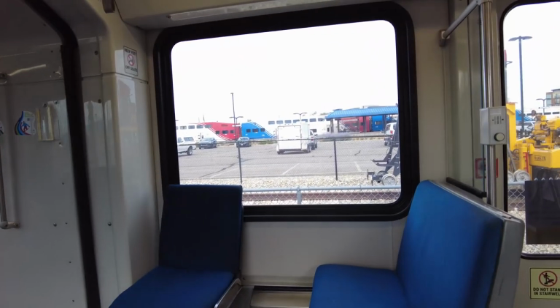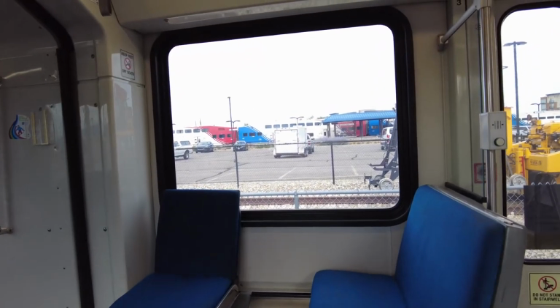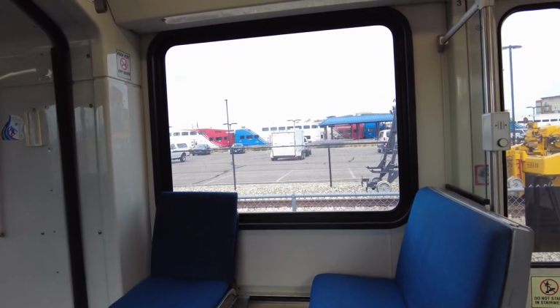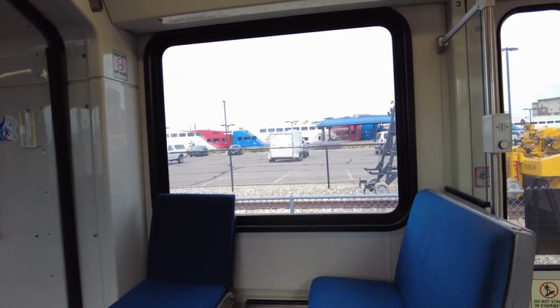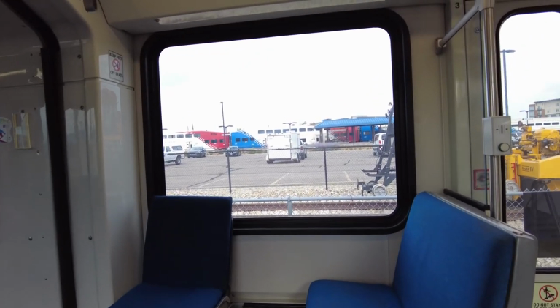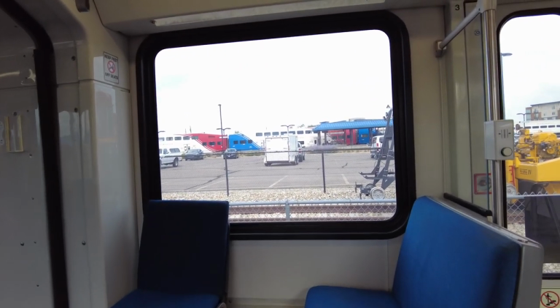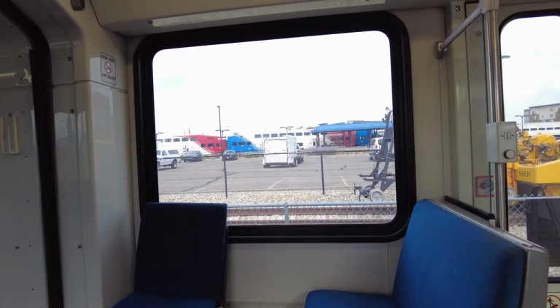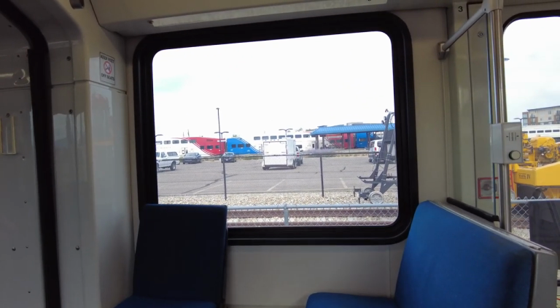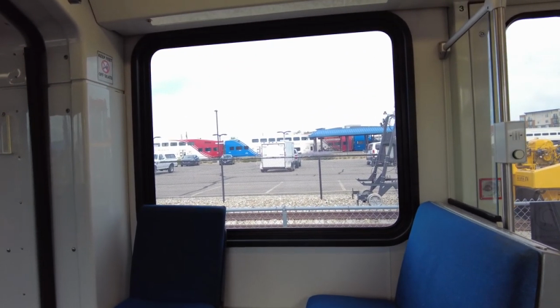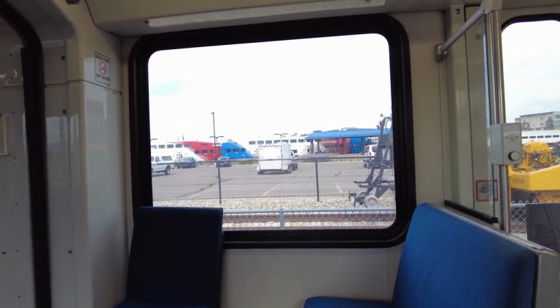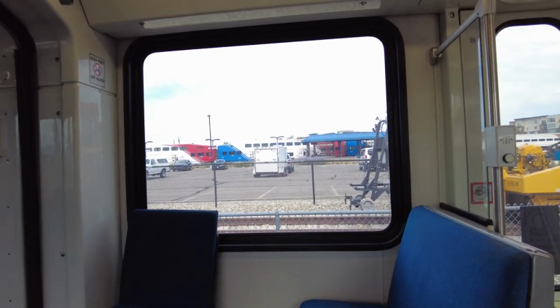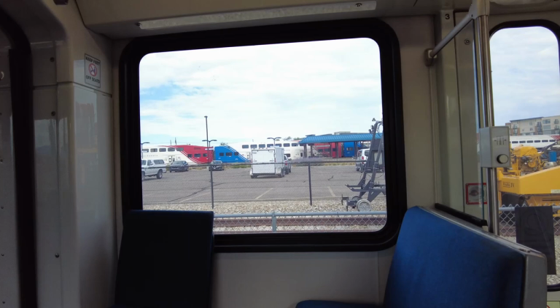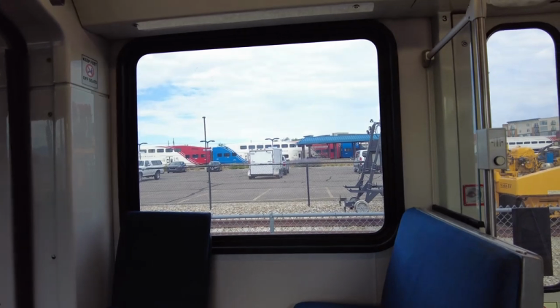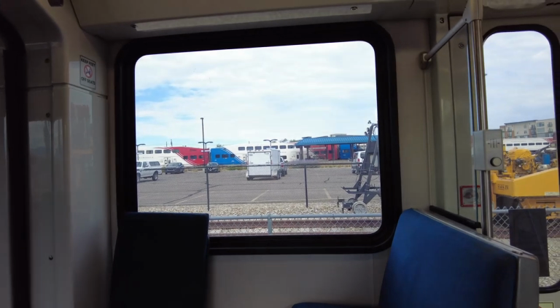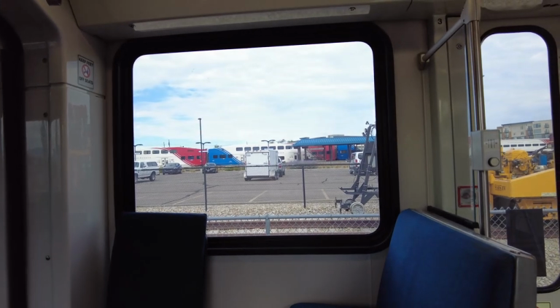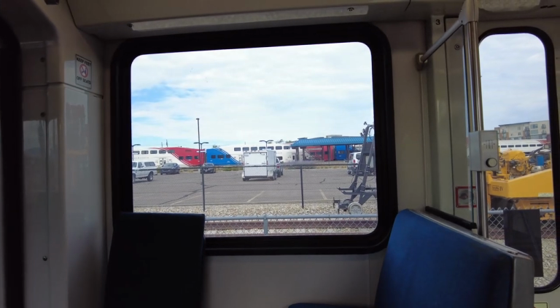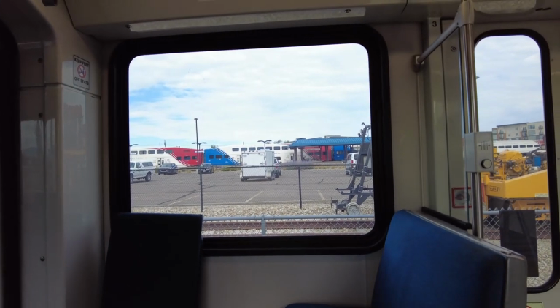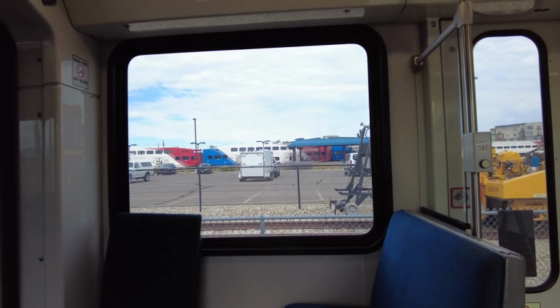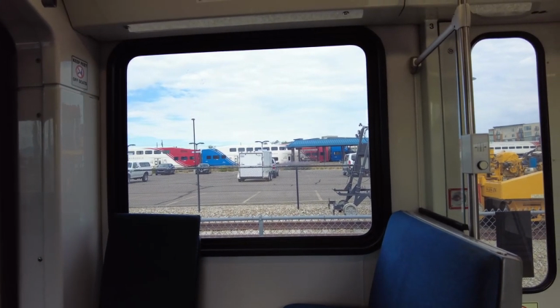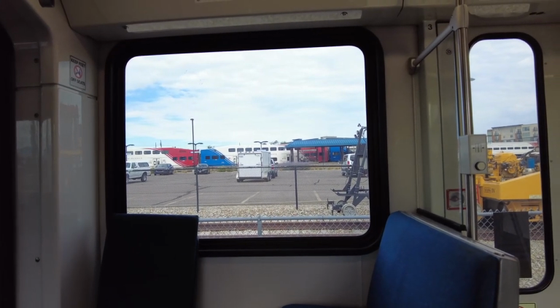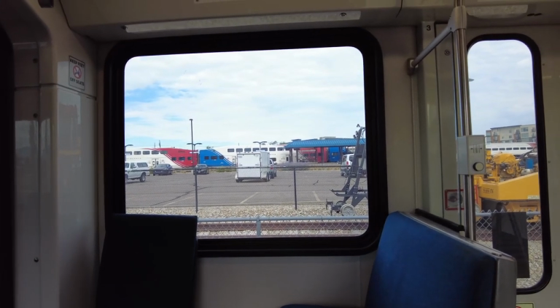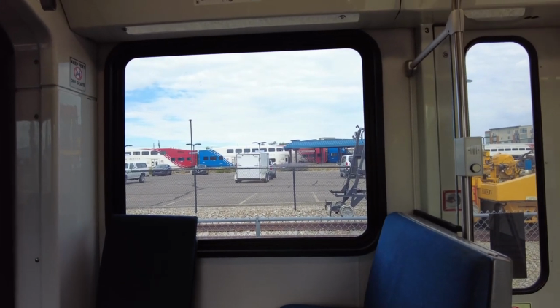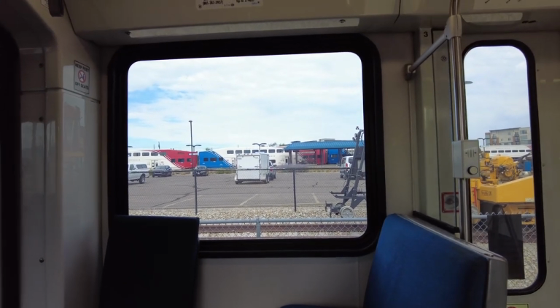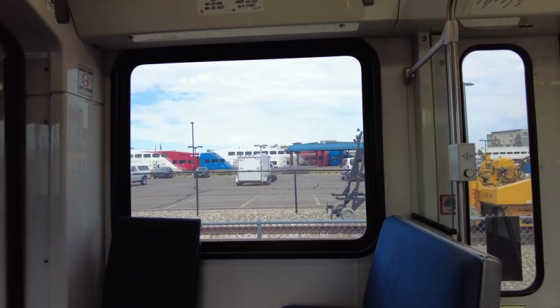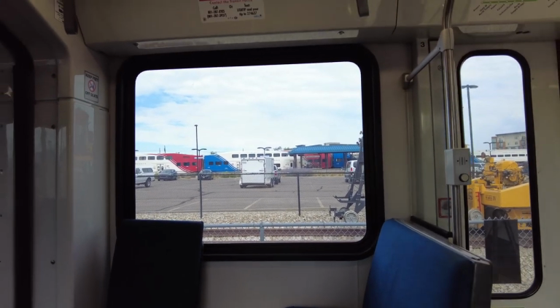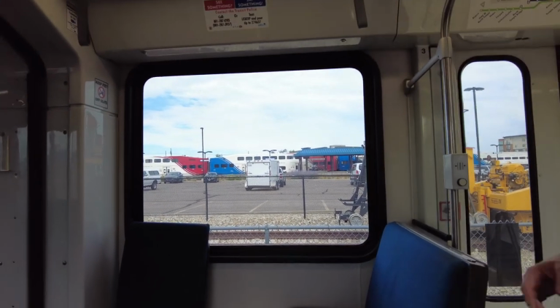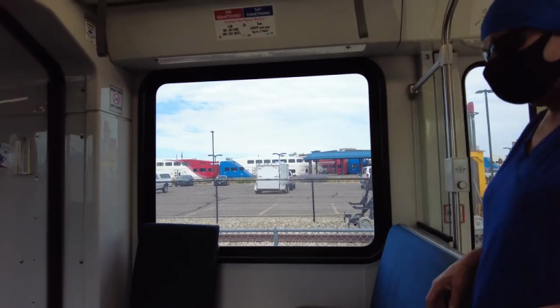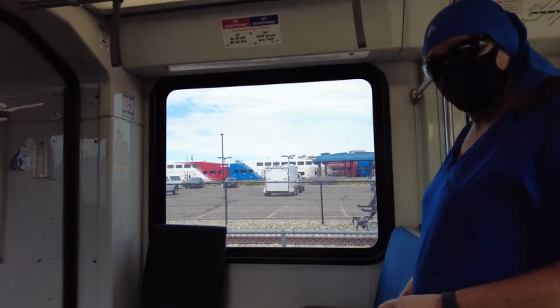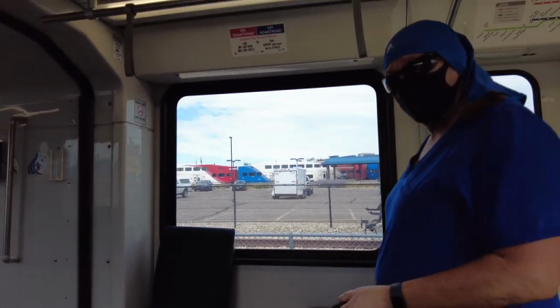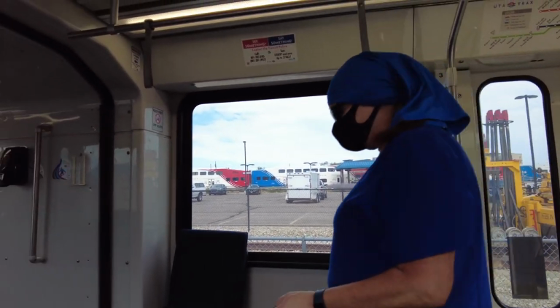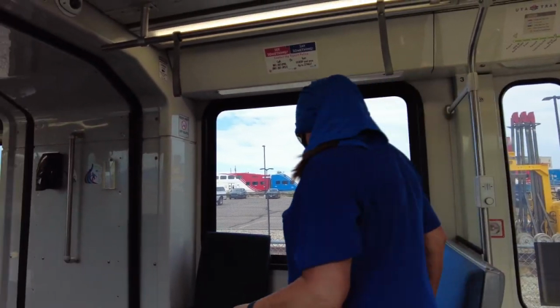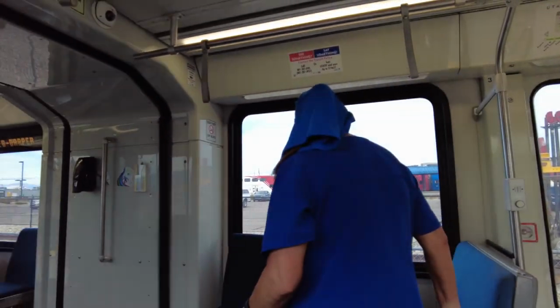Over there on the other side you can see the FrontRunner train lines, which services the different counties here in Utah.